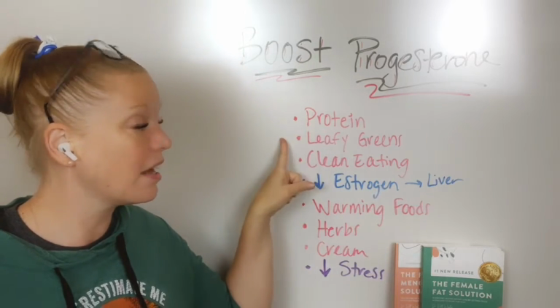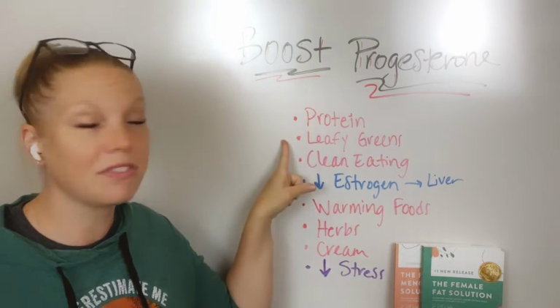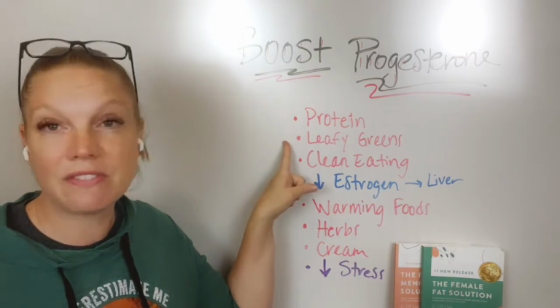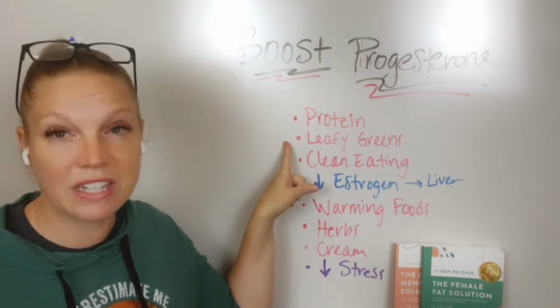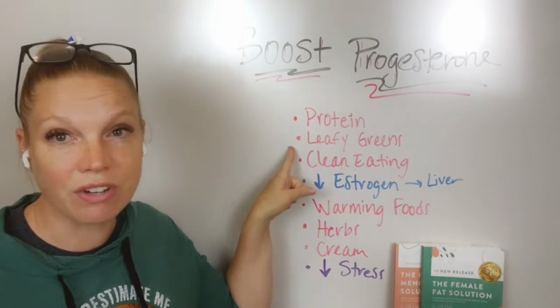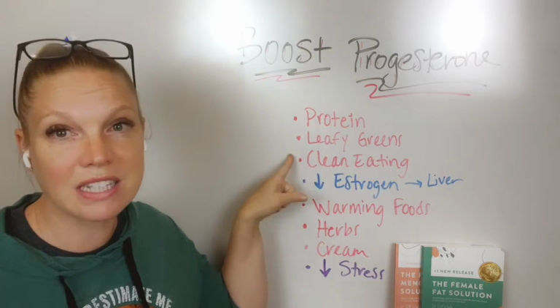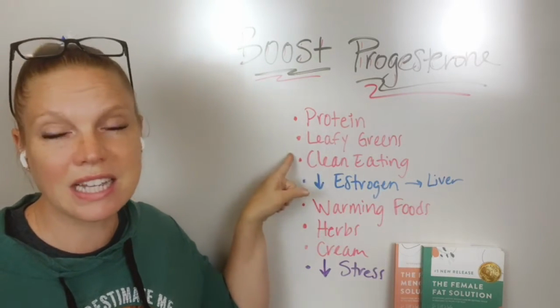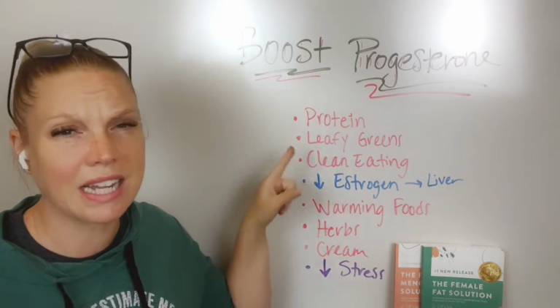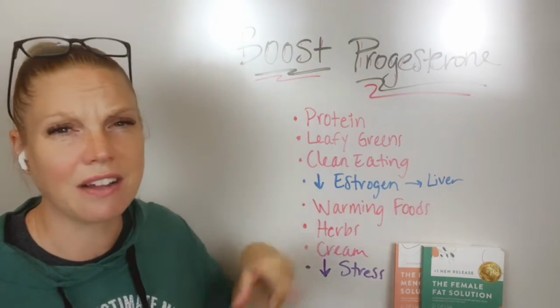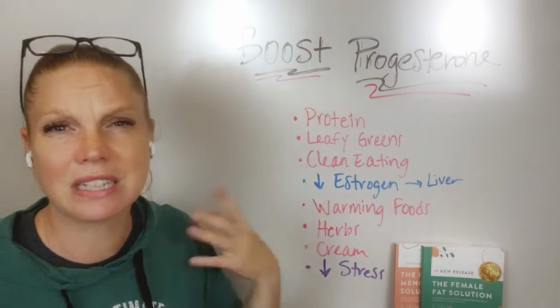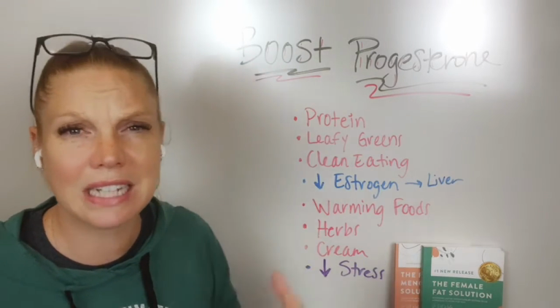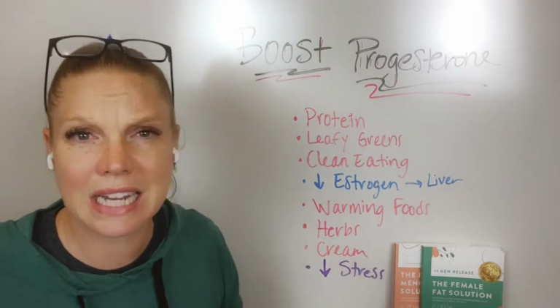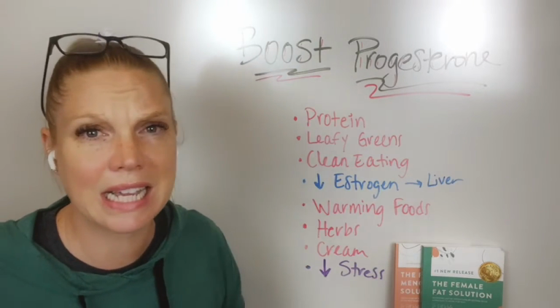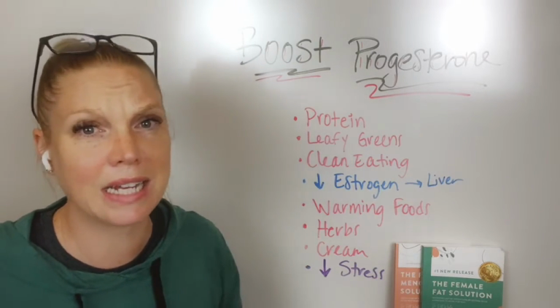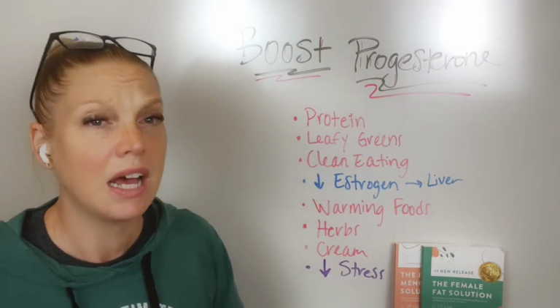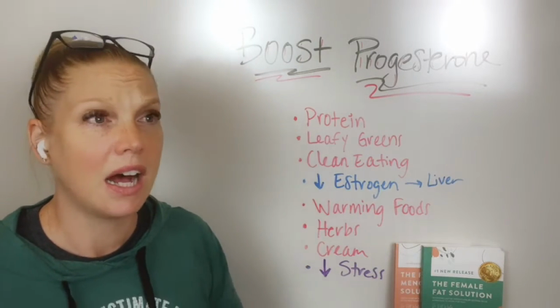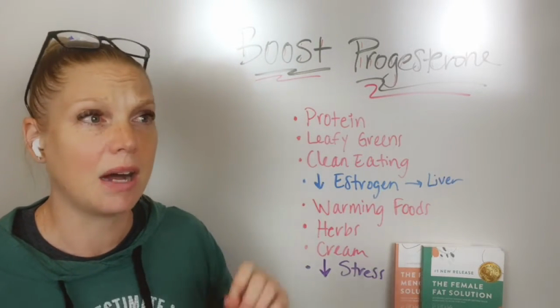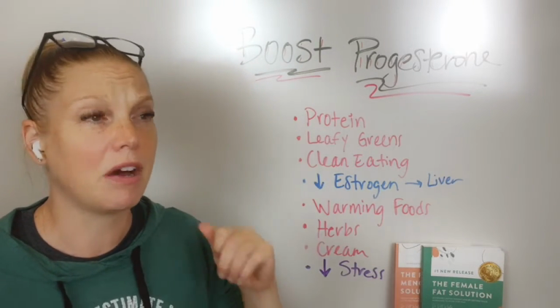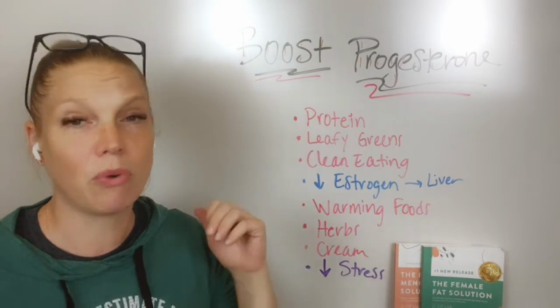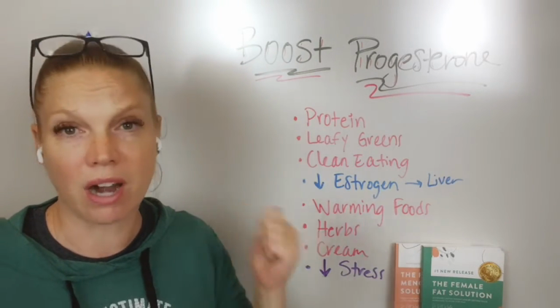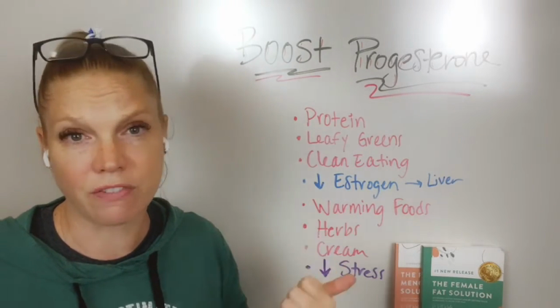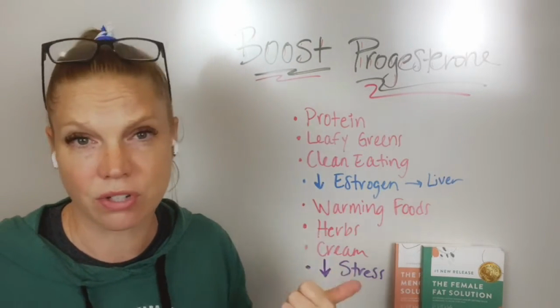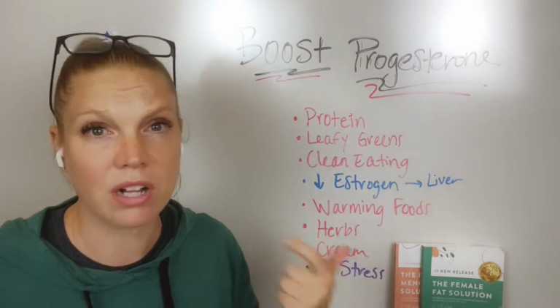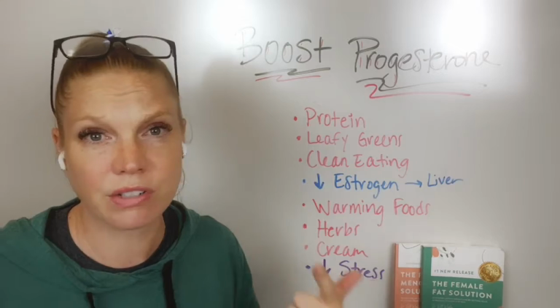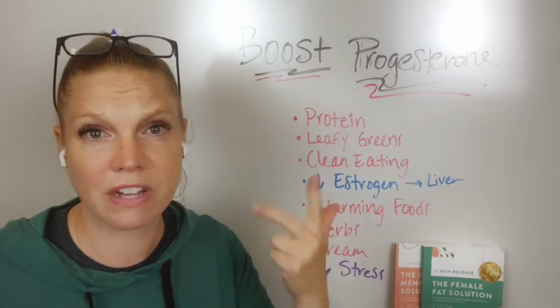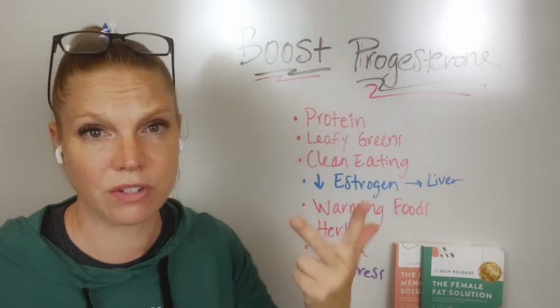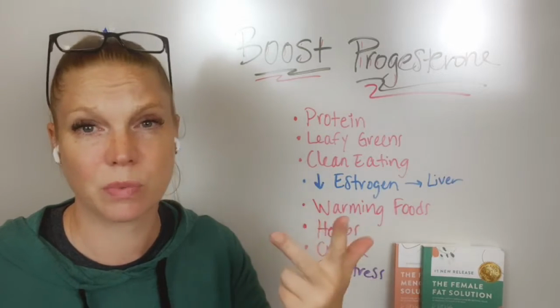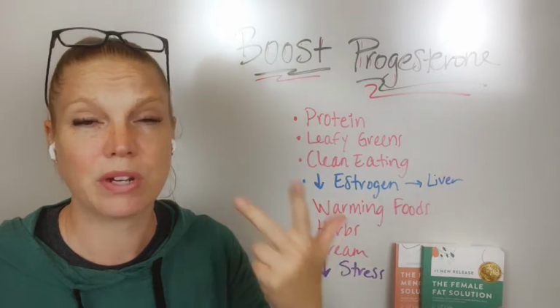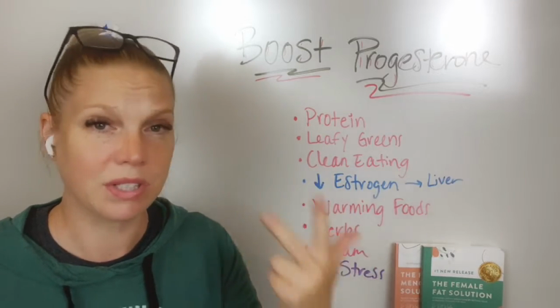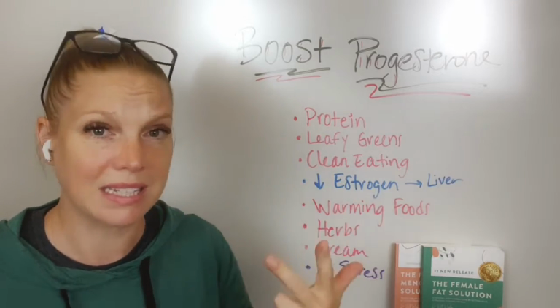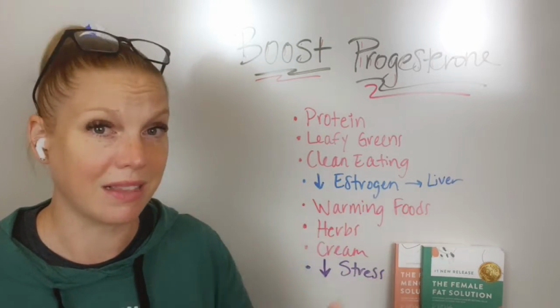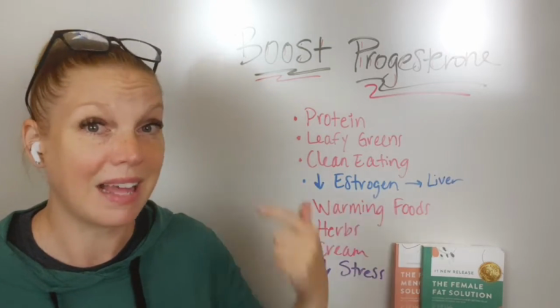So start here: get enough leafy greens in, get enough clean eating in, avoid artificial colors, flavors, sweeteners, things like that.